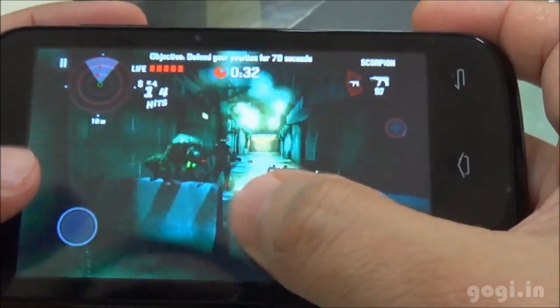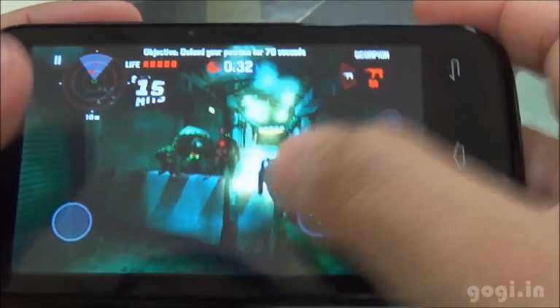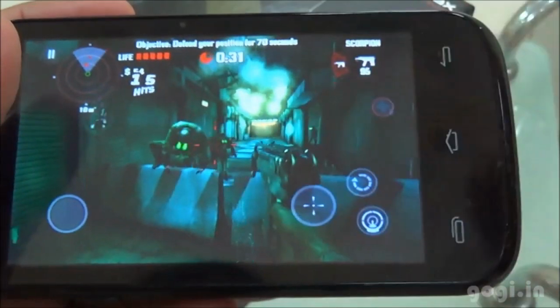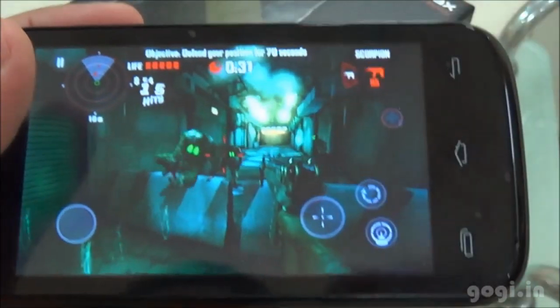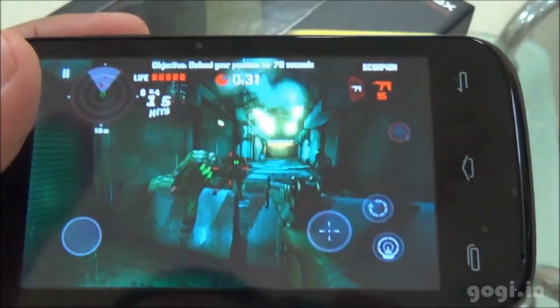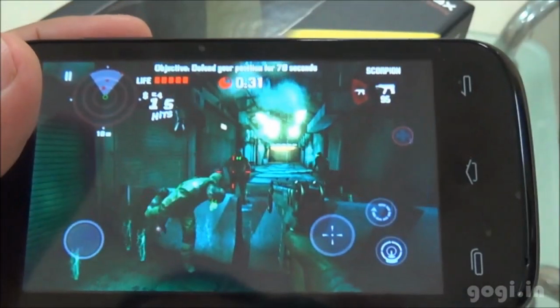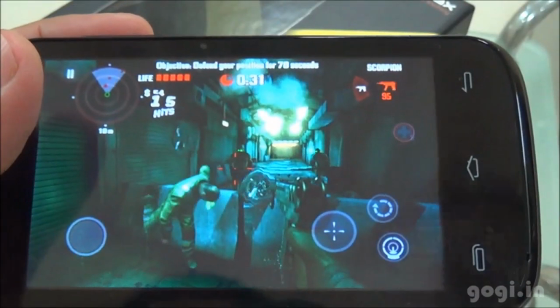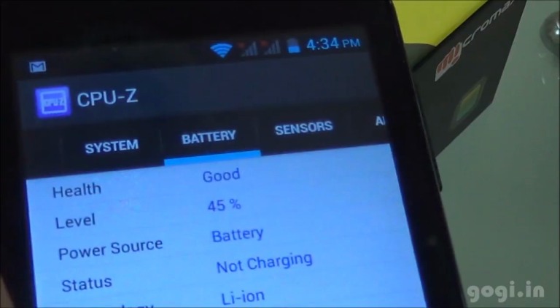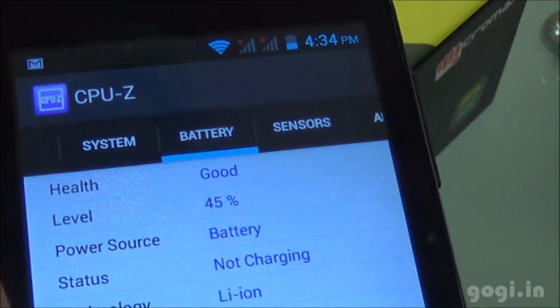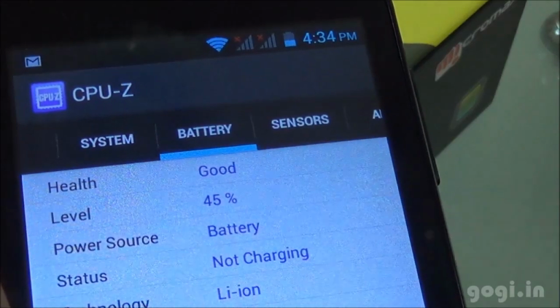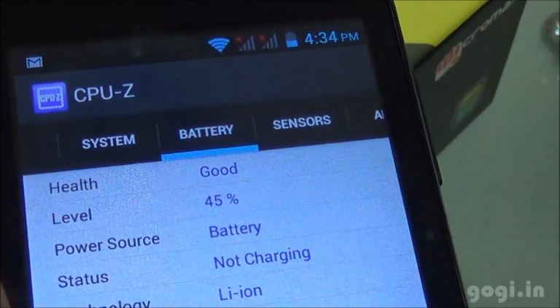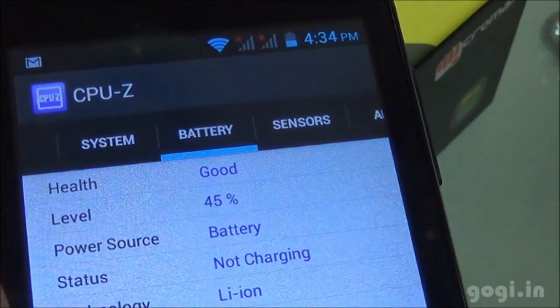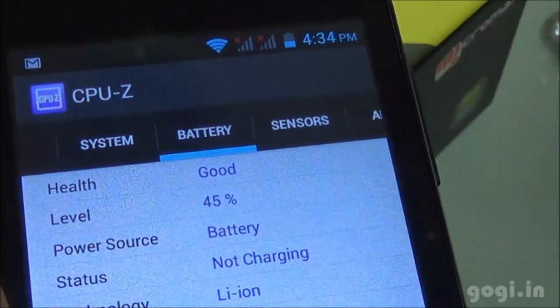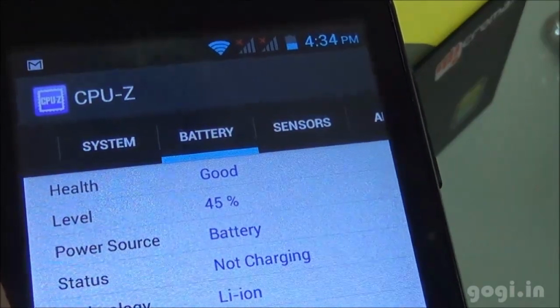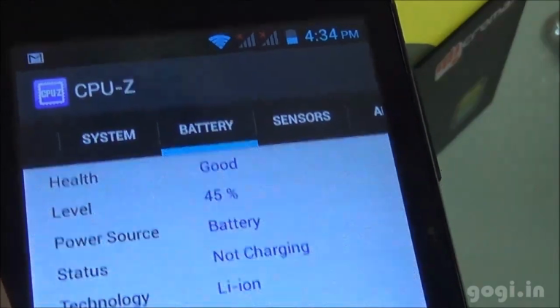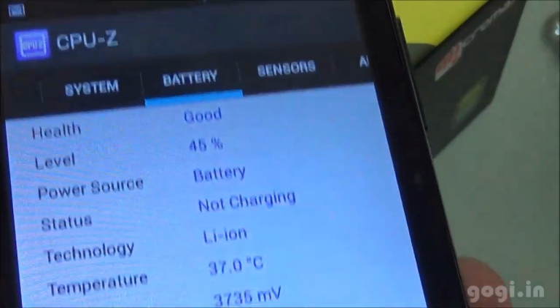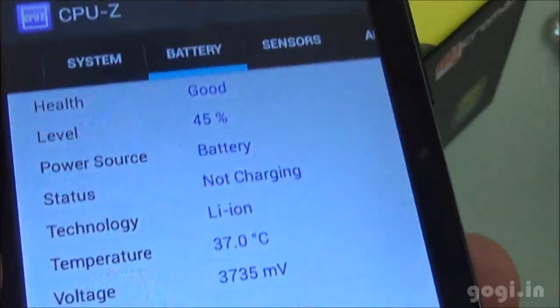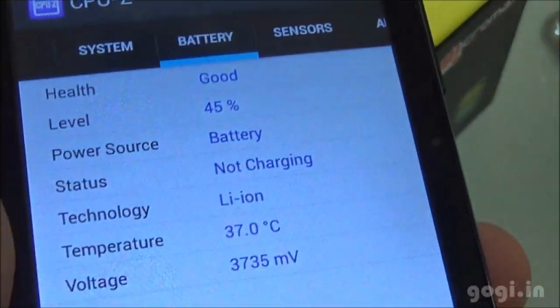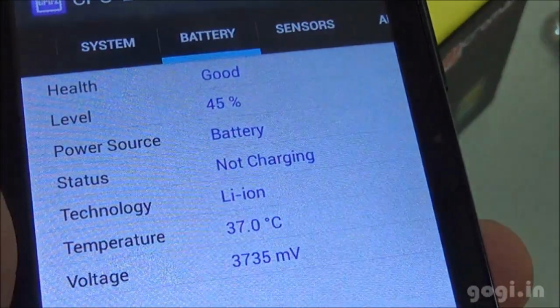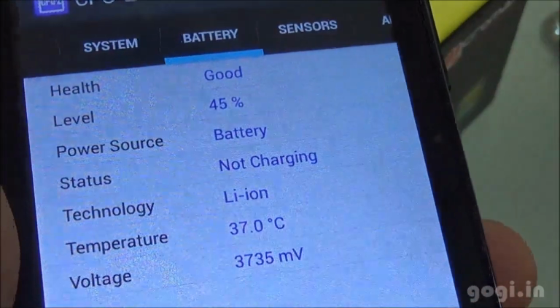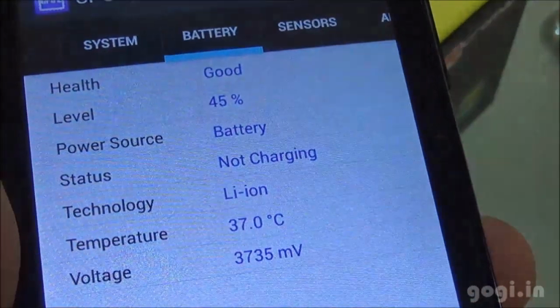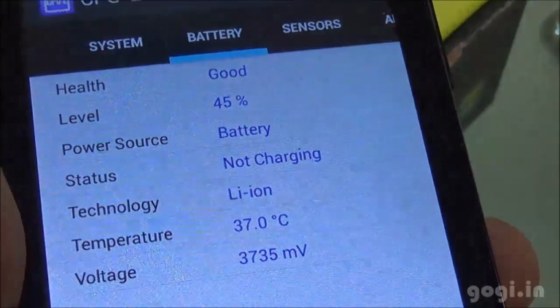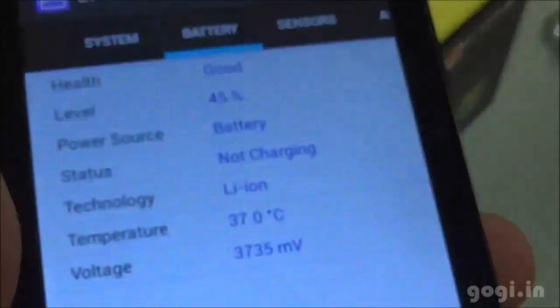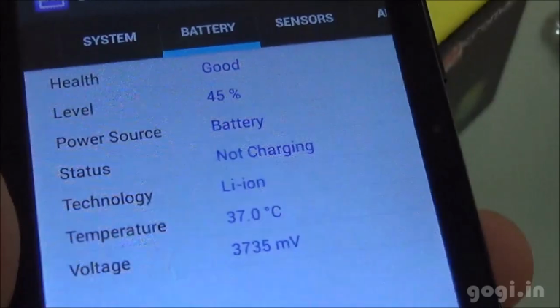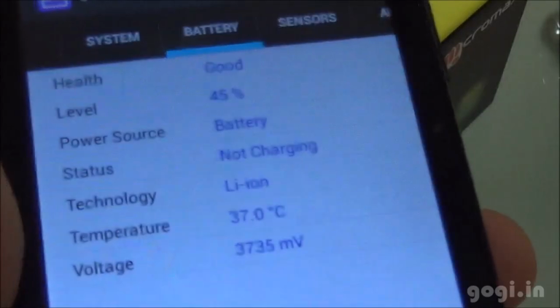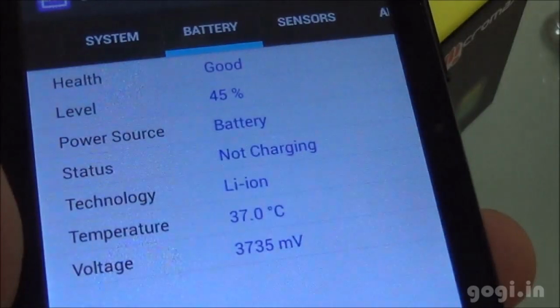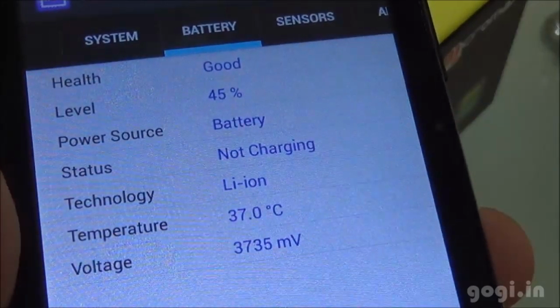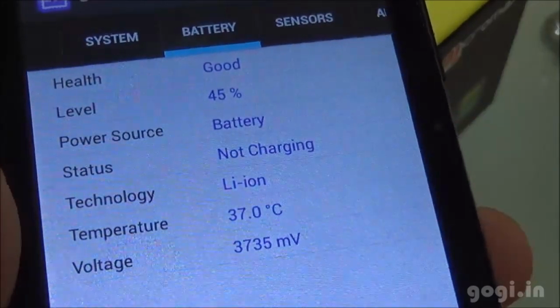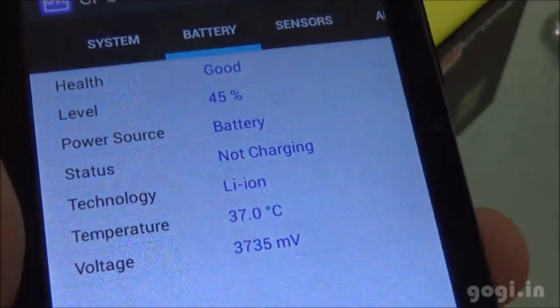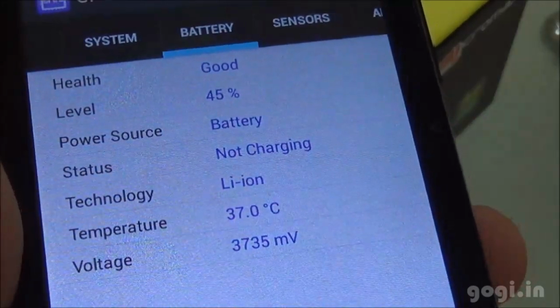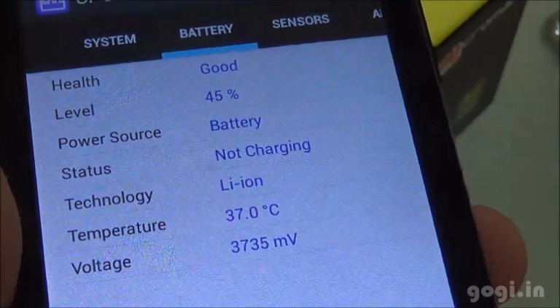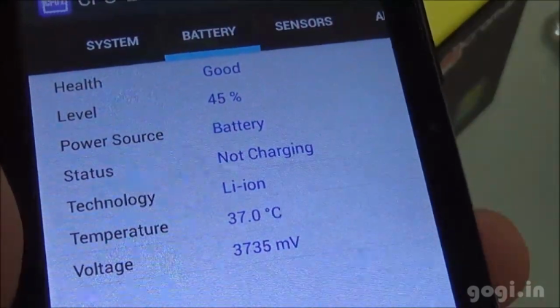After using the handset for around 33 minutes, the battery has dropped by 11% and the temperature is now 37 degrees.